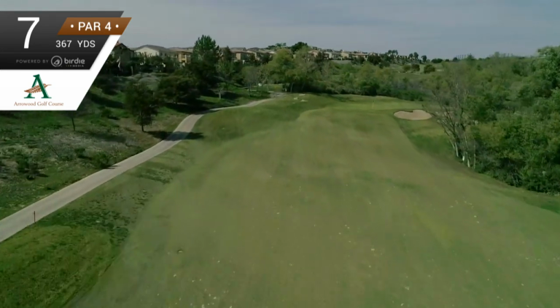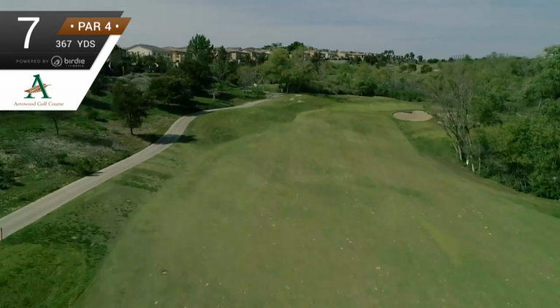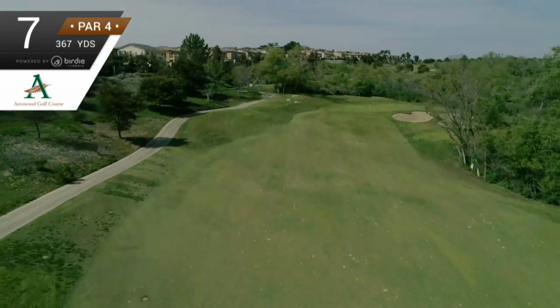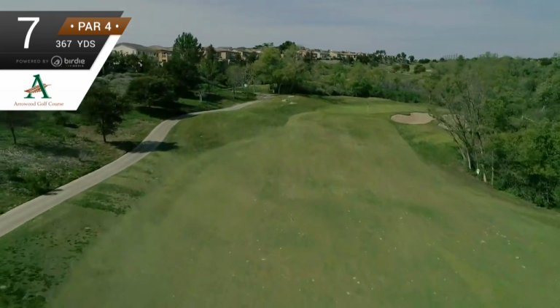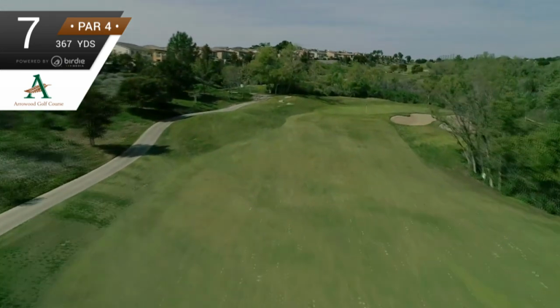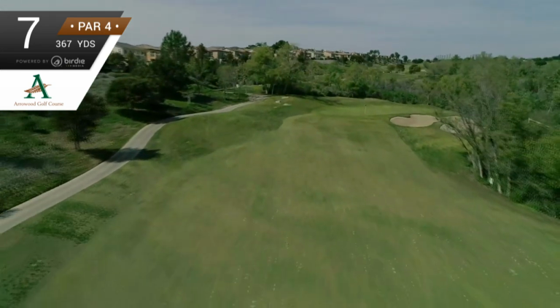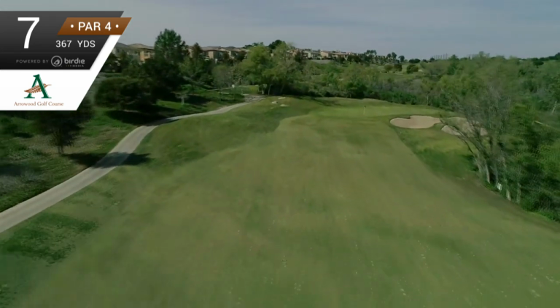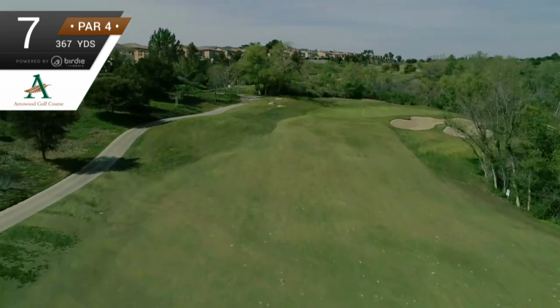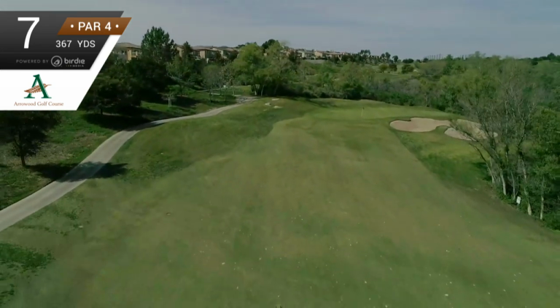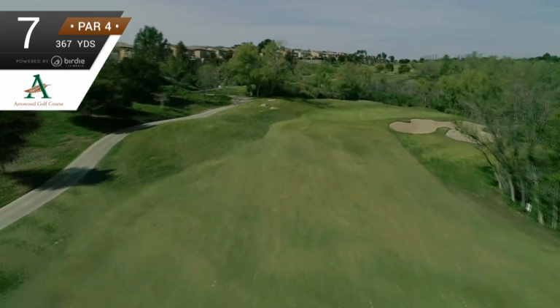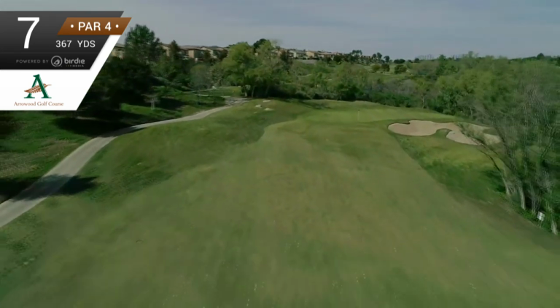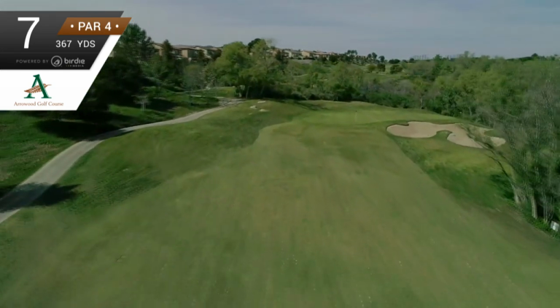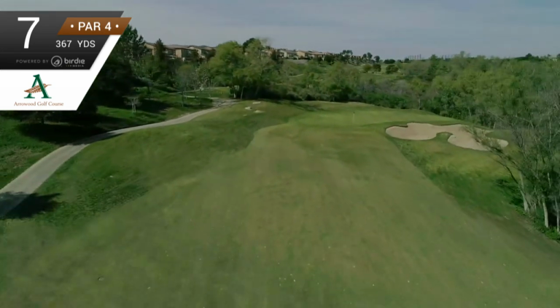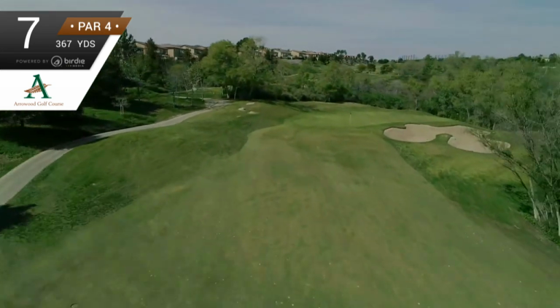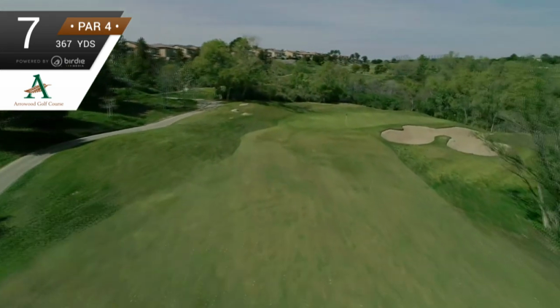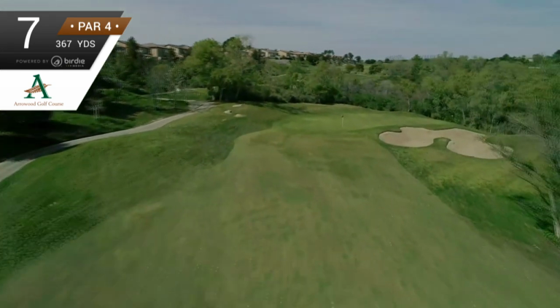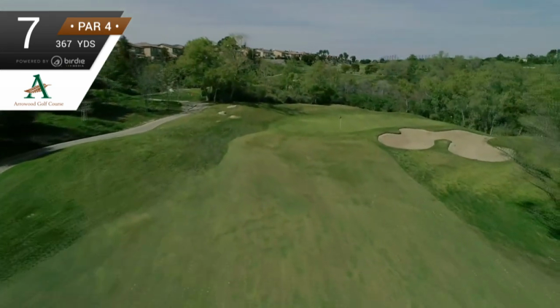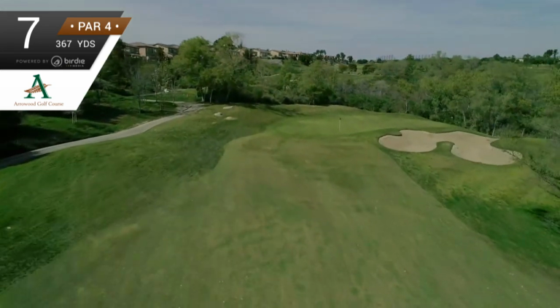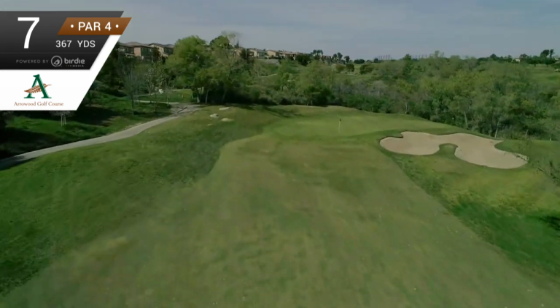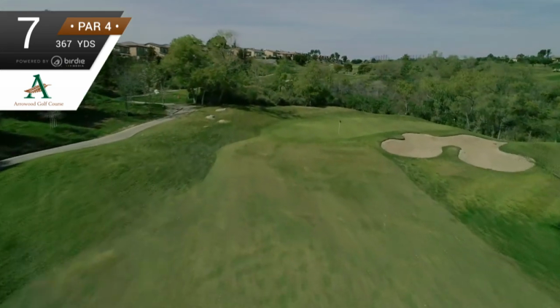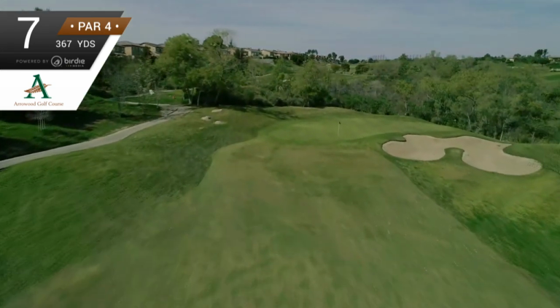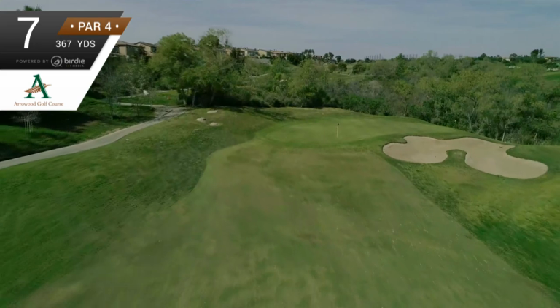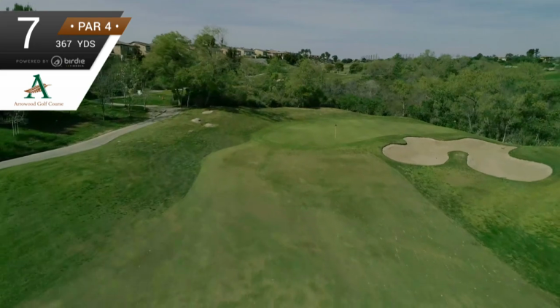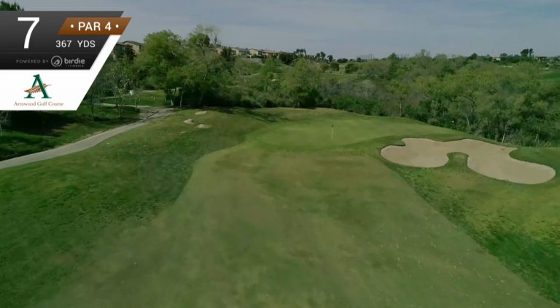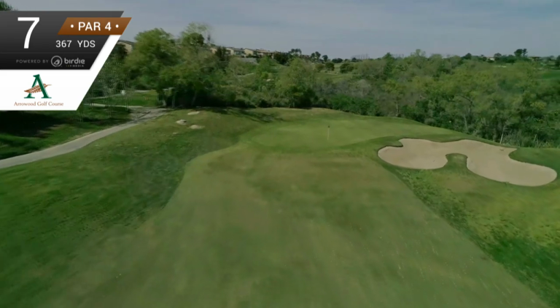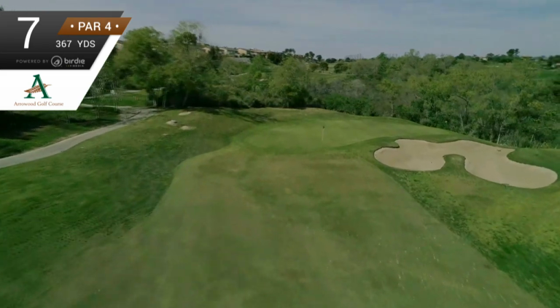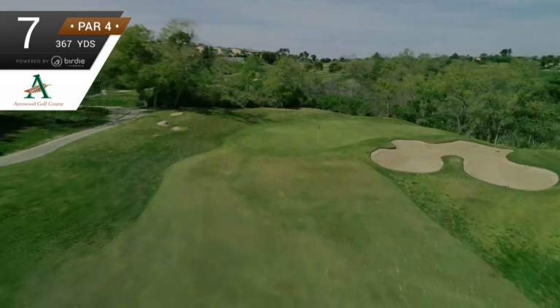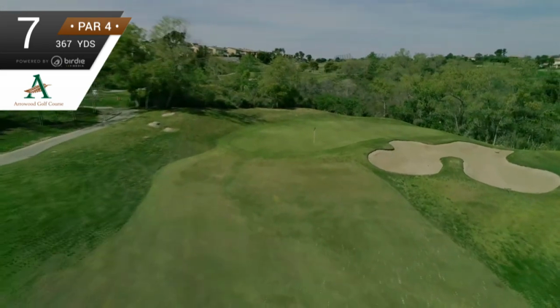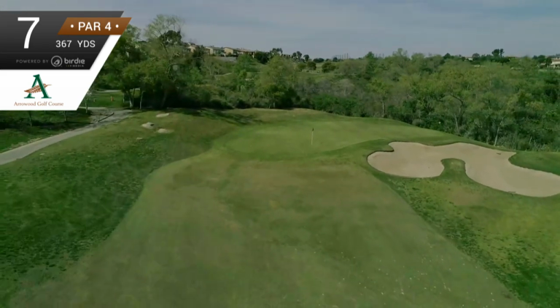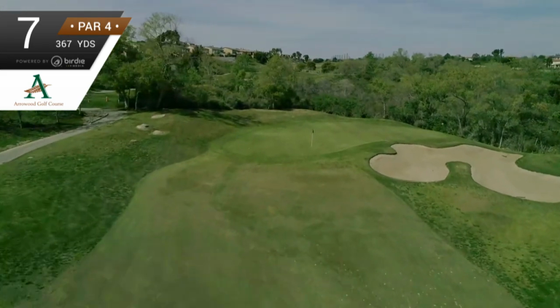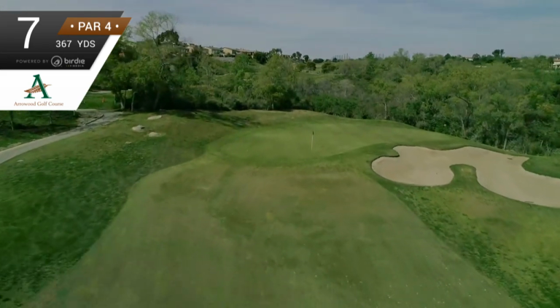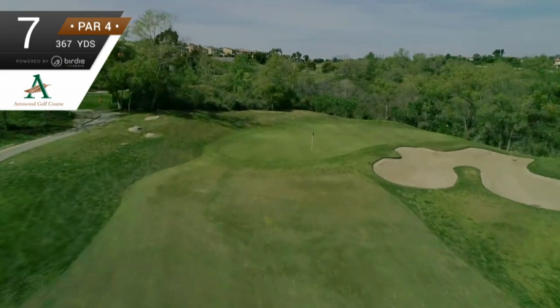On your approach shot, aim for the left side of the green and let your ball ride the slope down towards the cup.